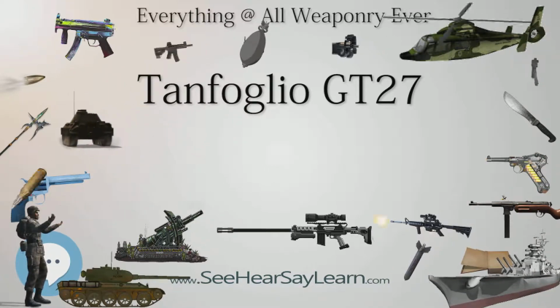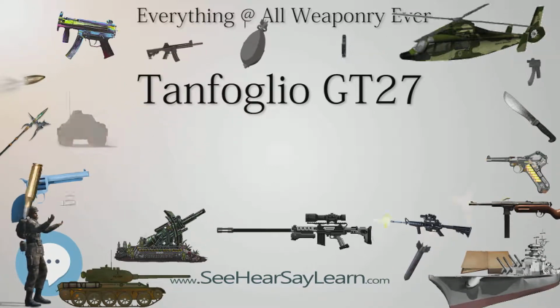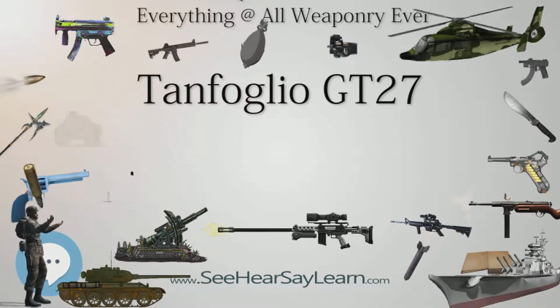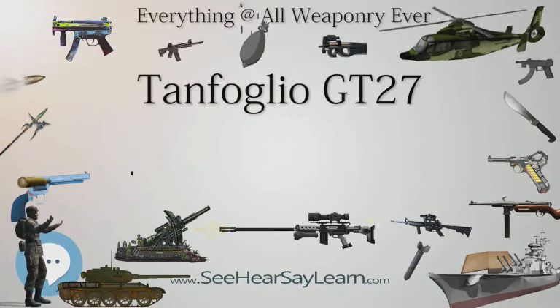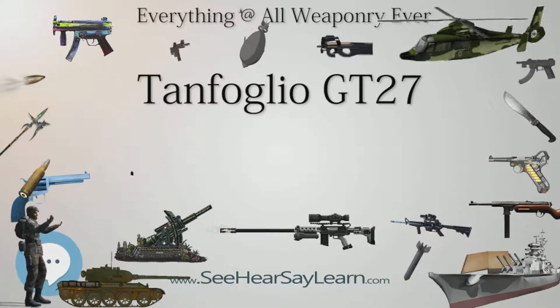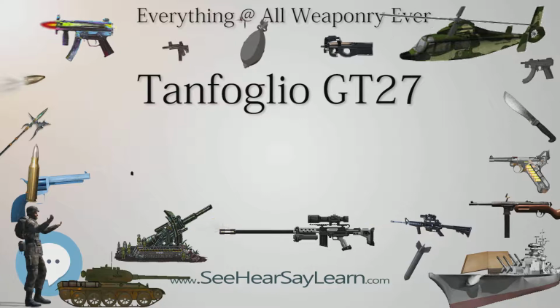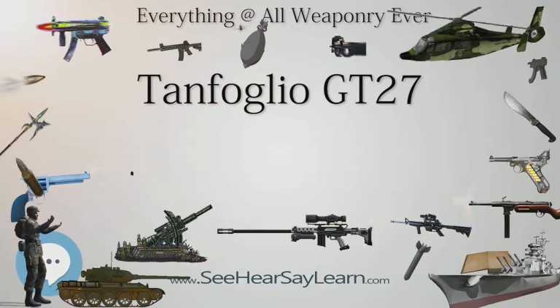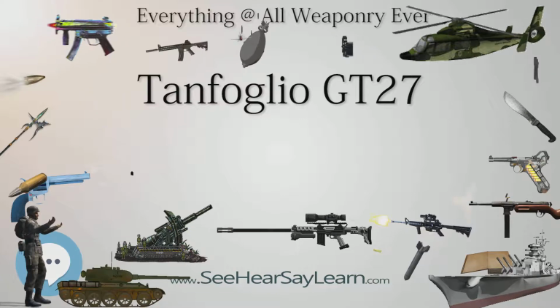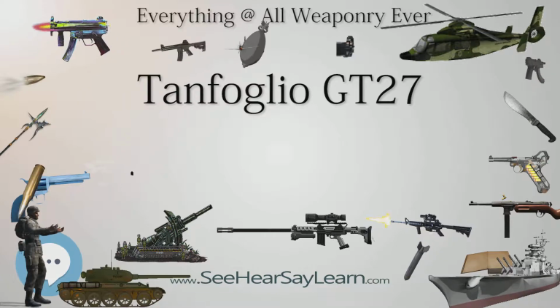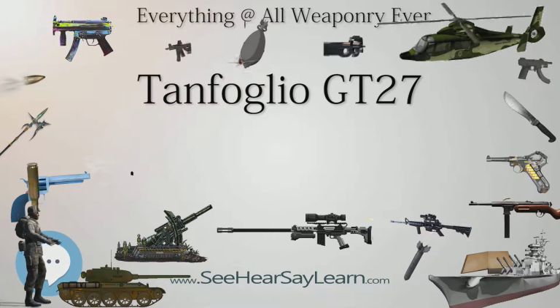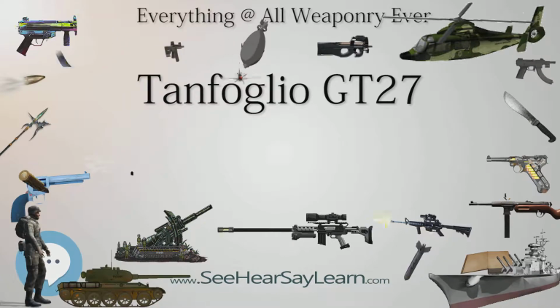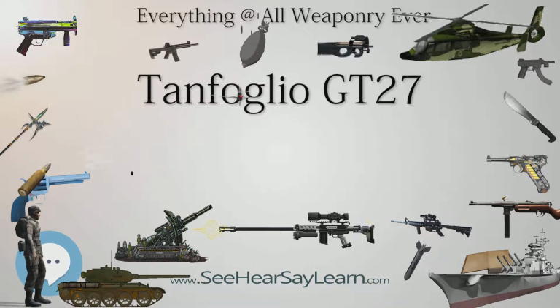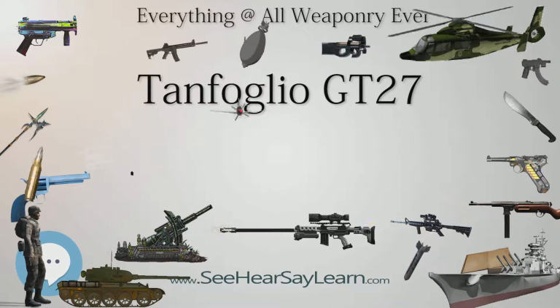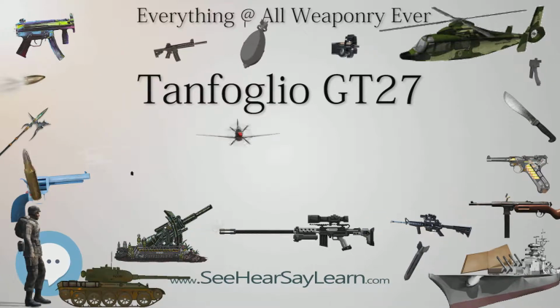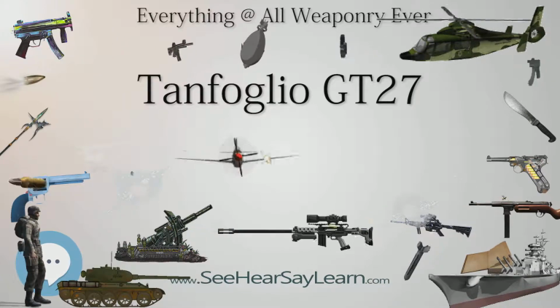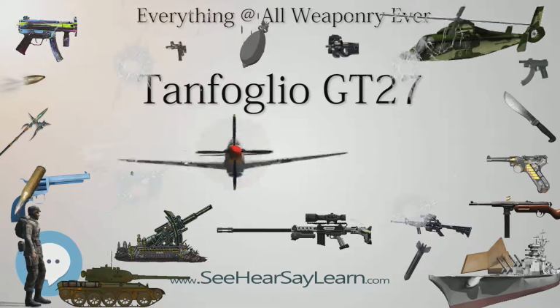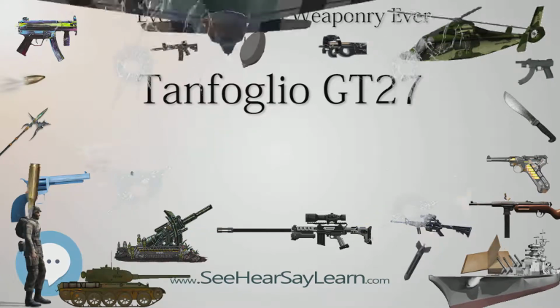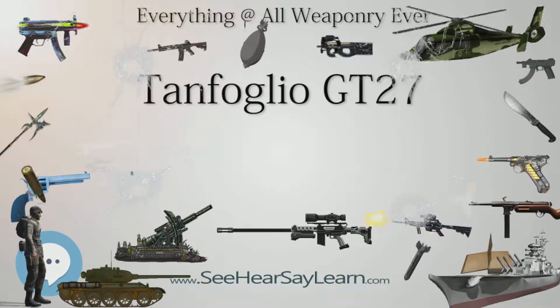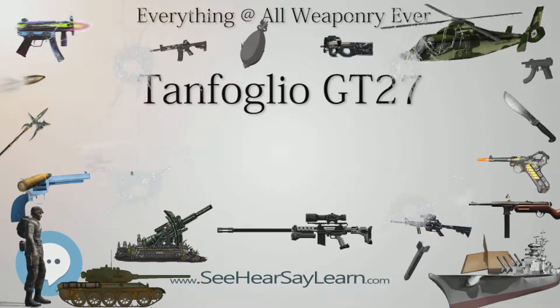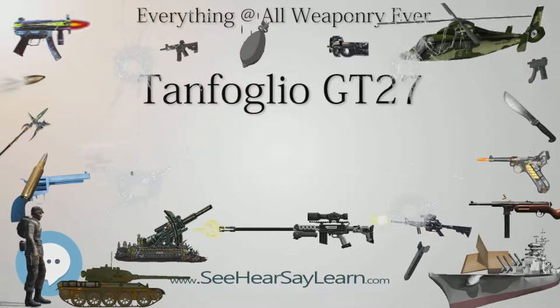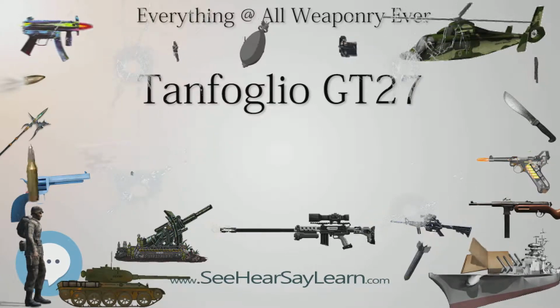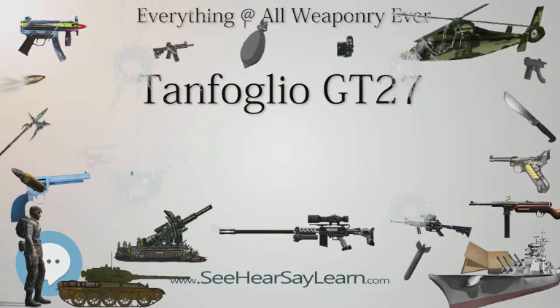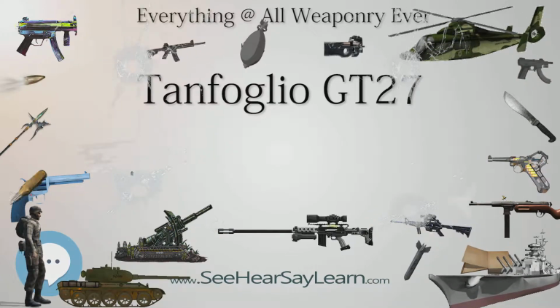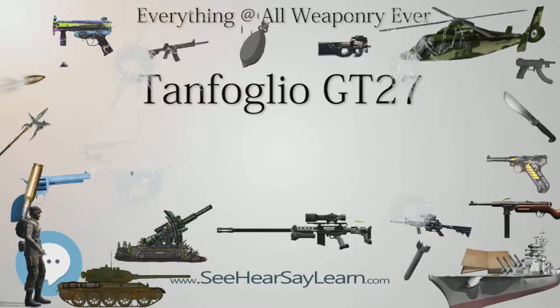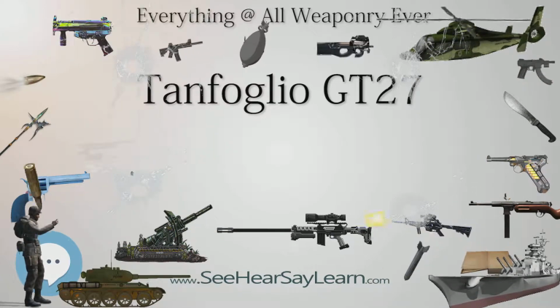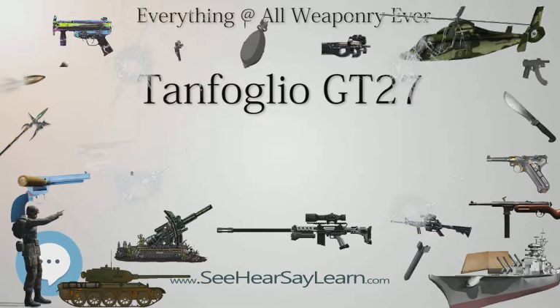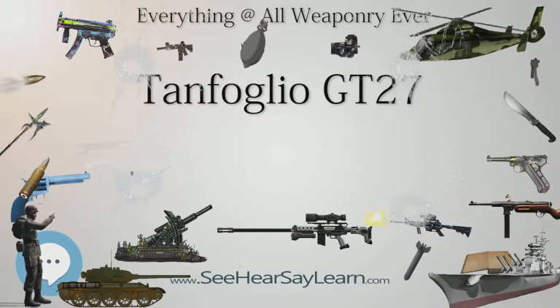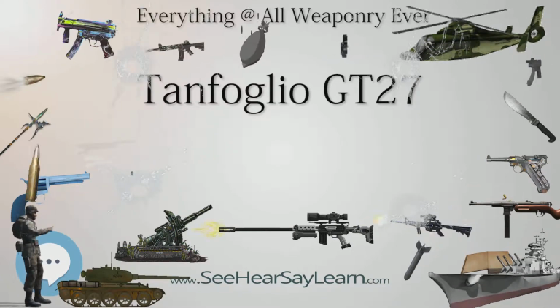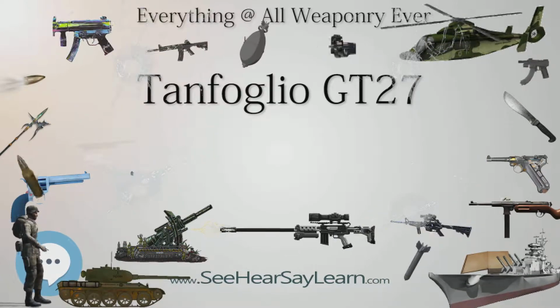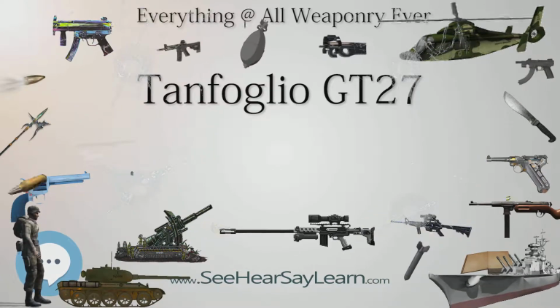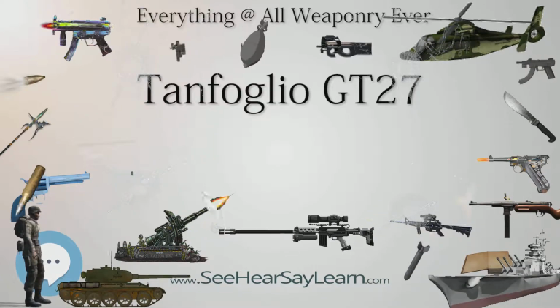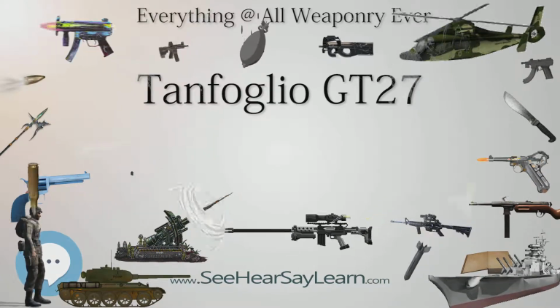These handguns are small and compact, making them ideal for CCW and as a hideout gun.